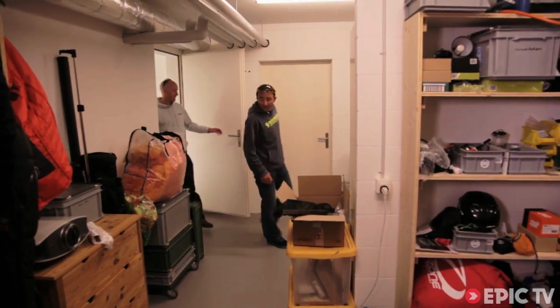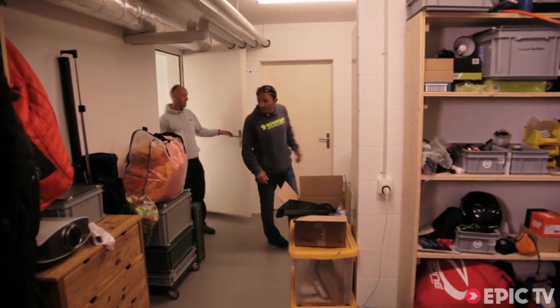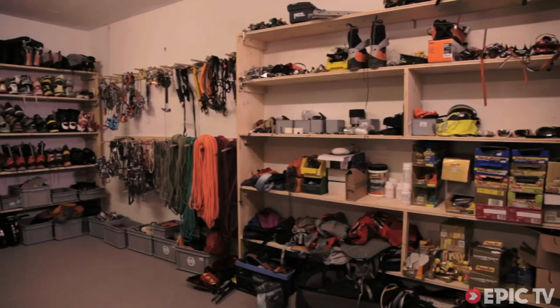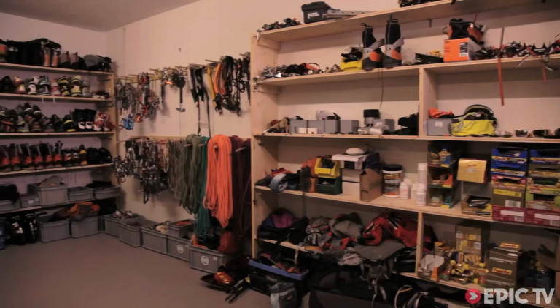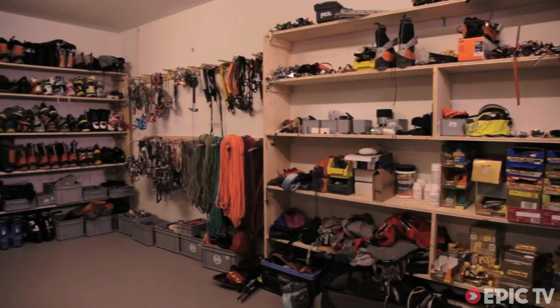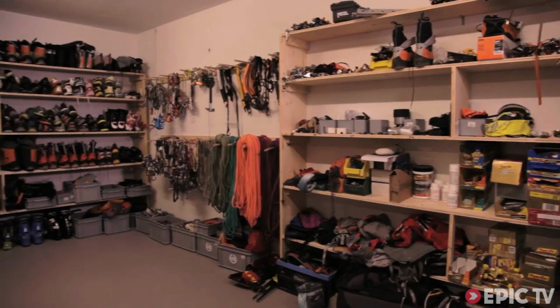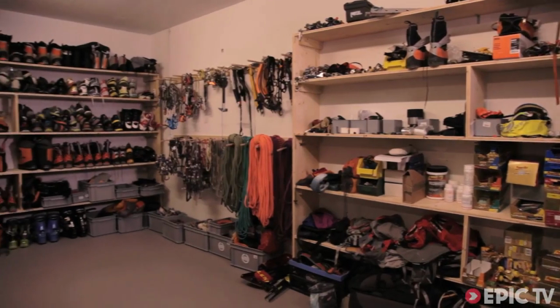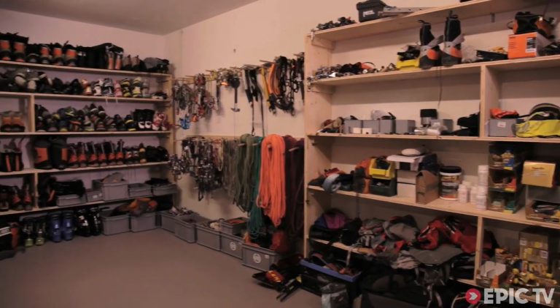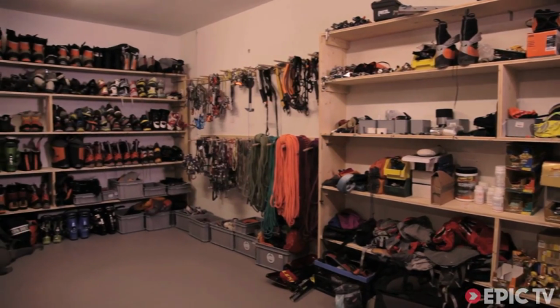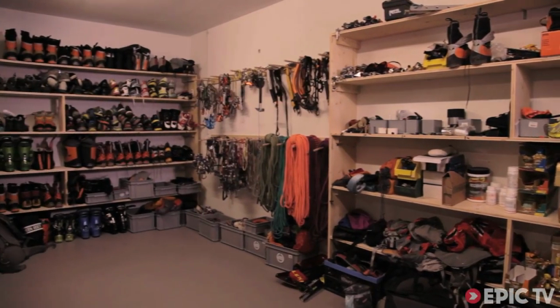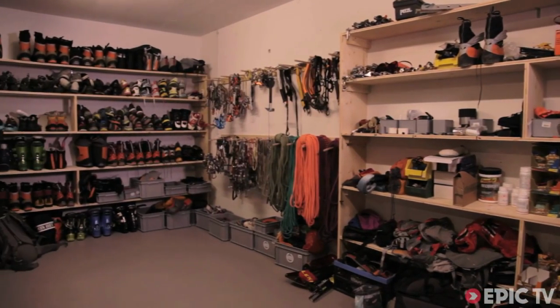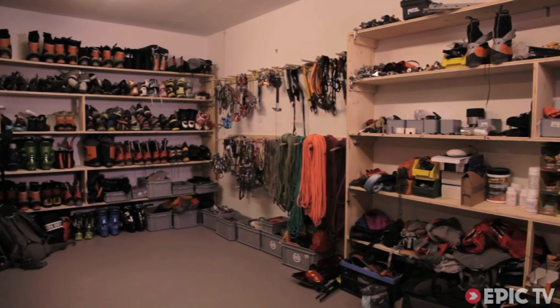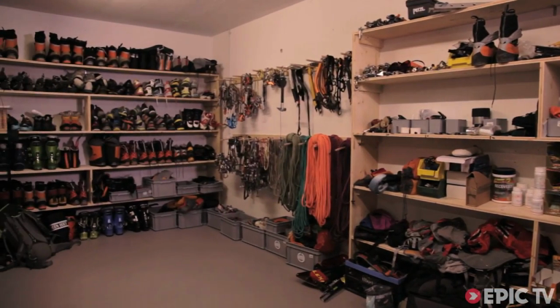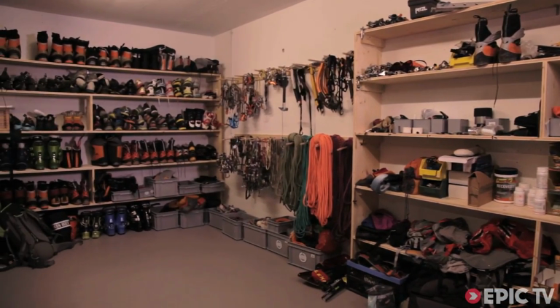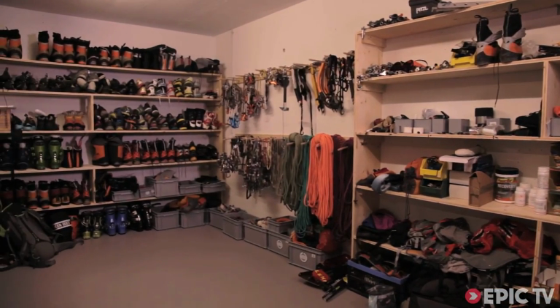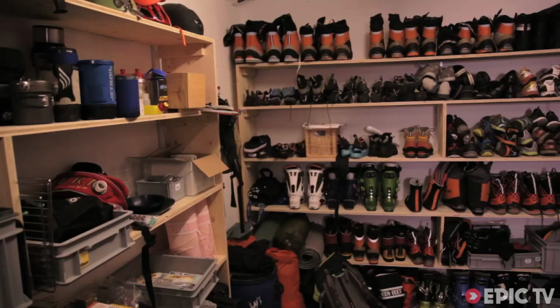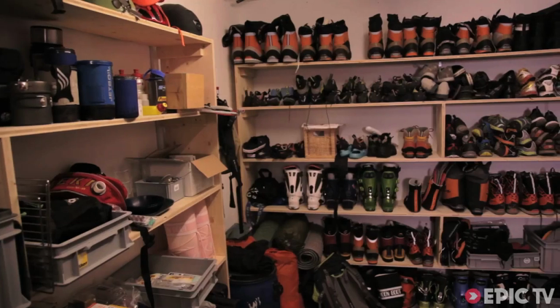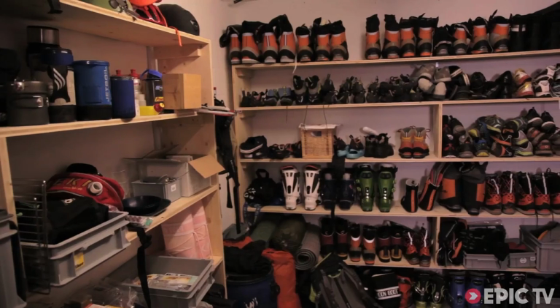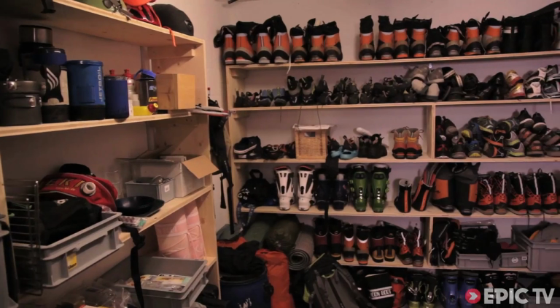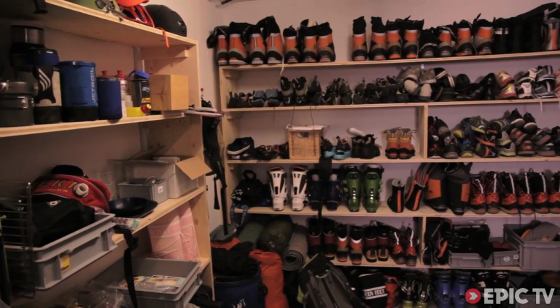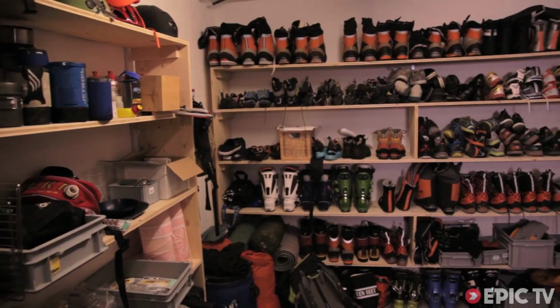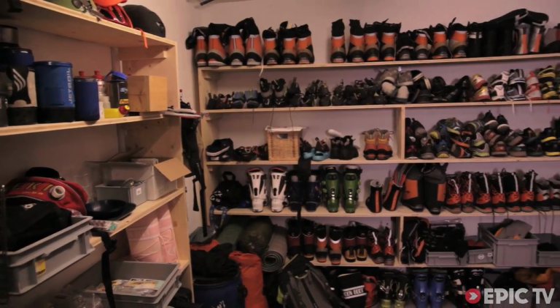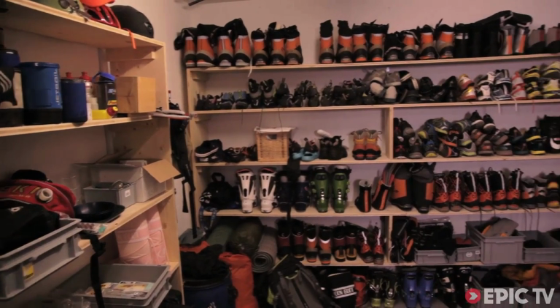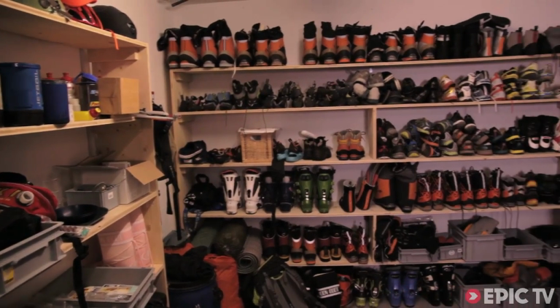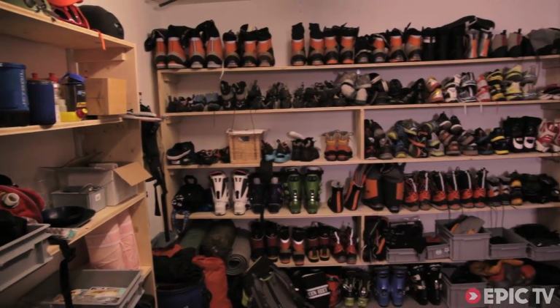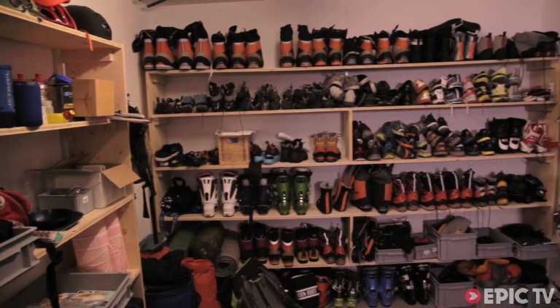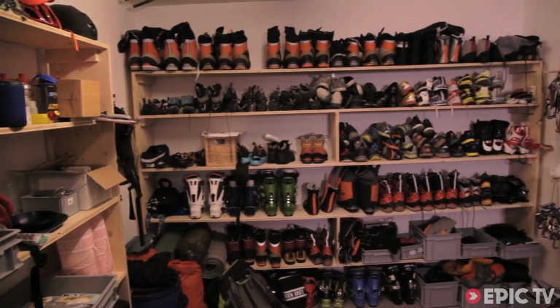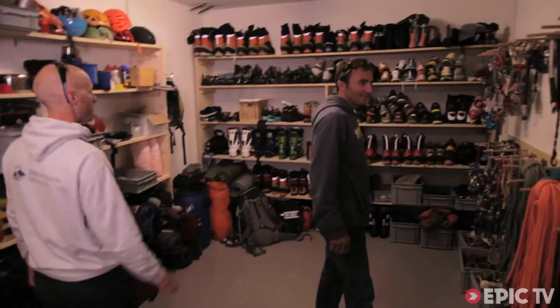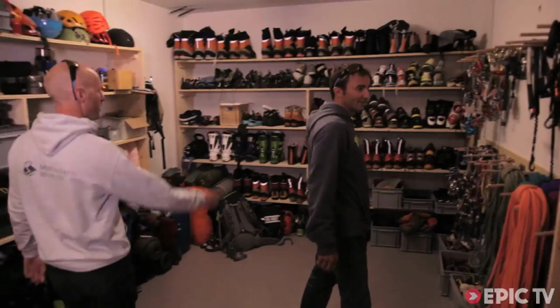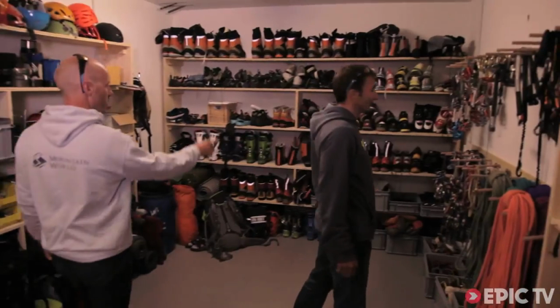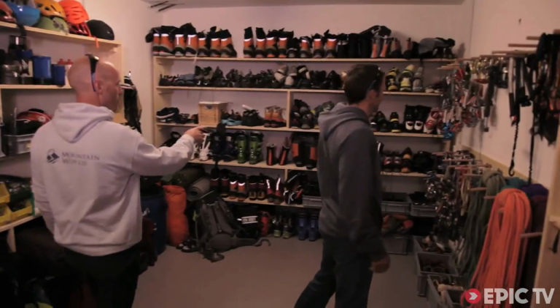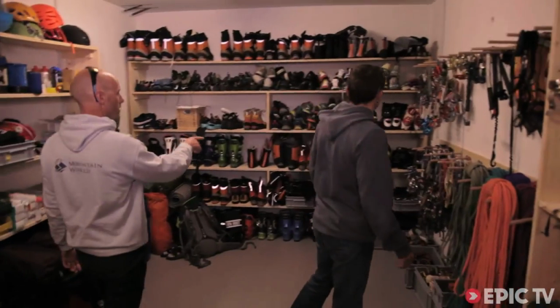It's the bunker. Oh my word. How many feet do you have, Ueli?